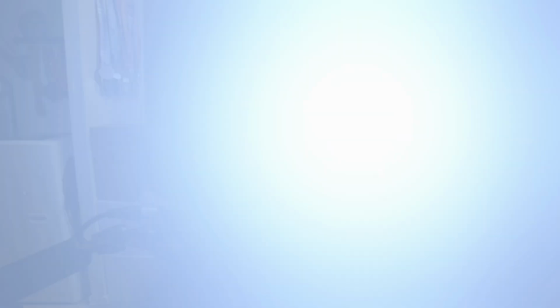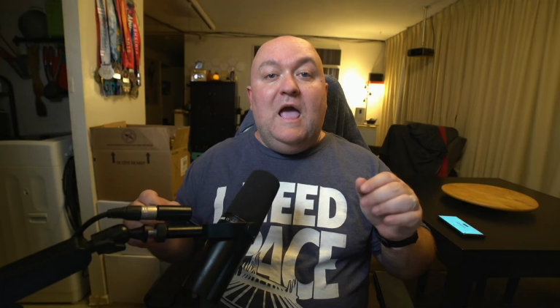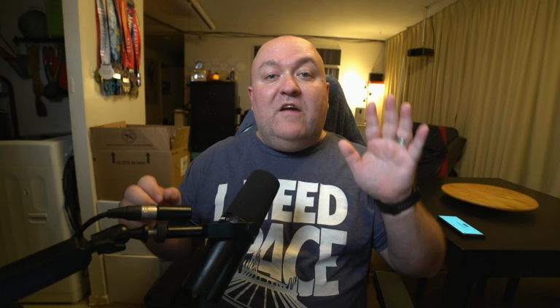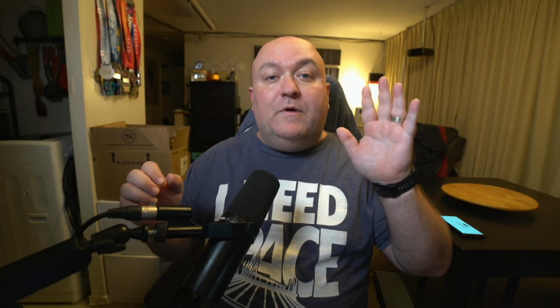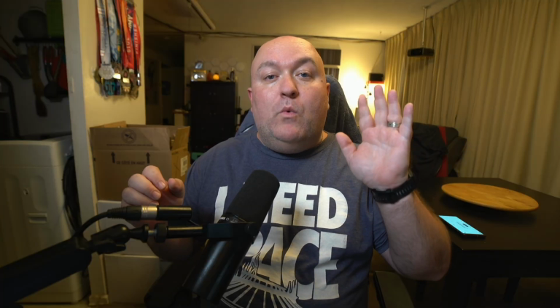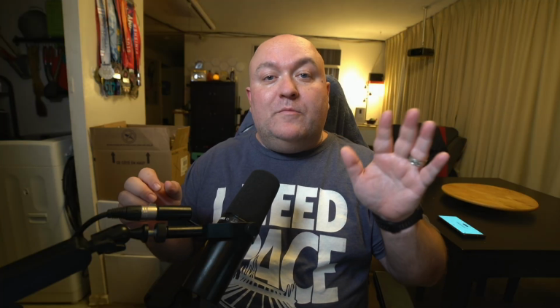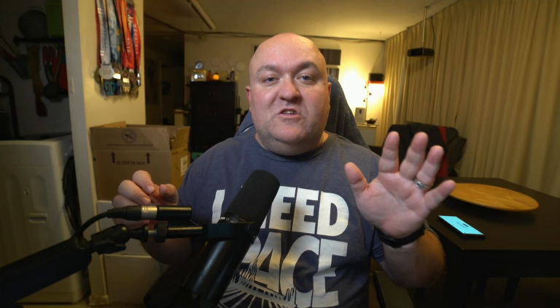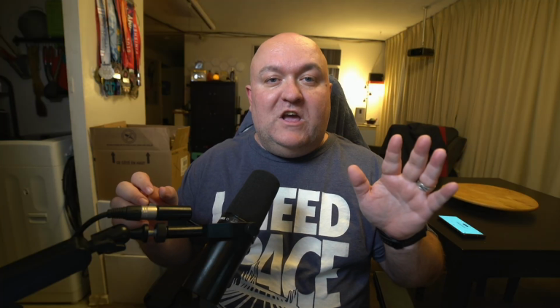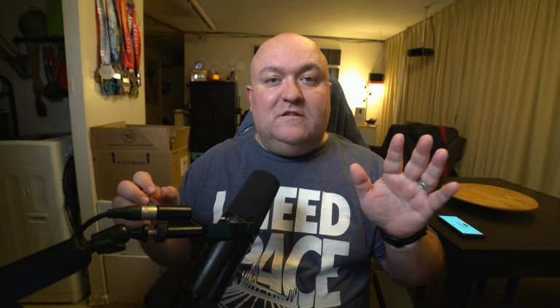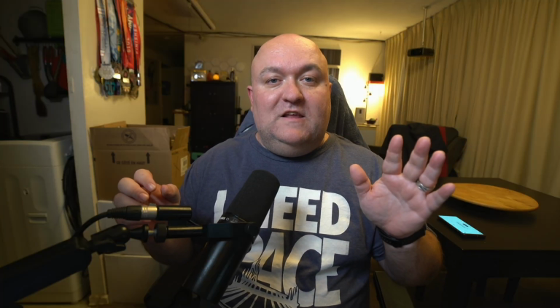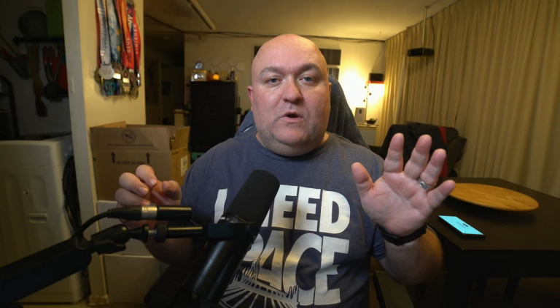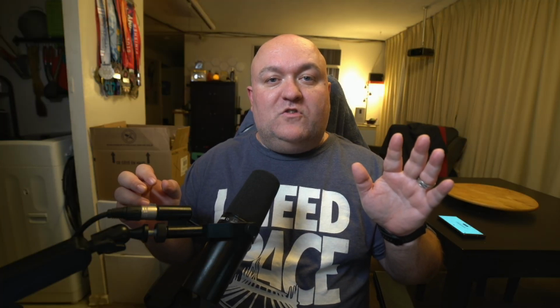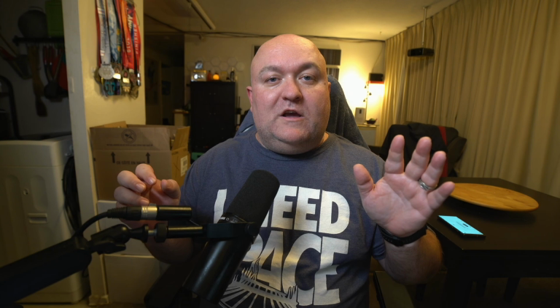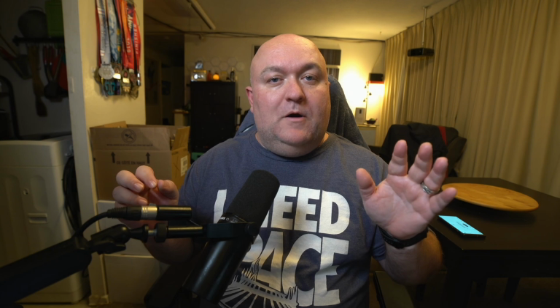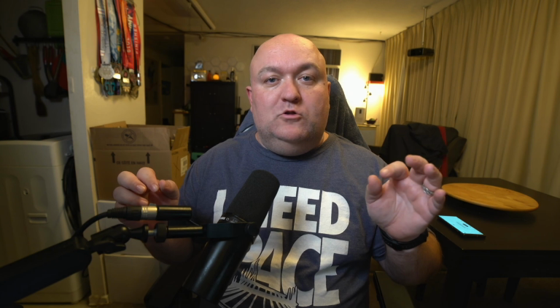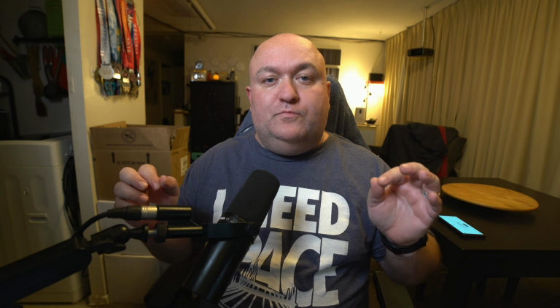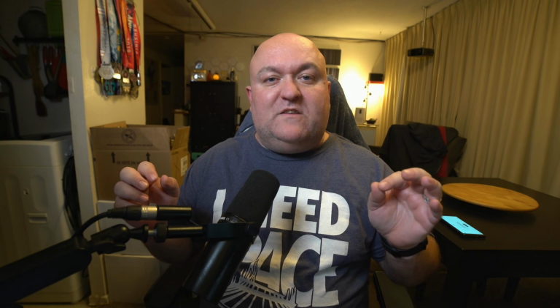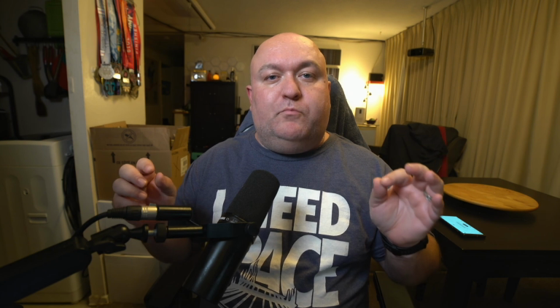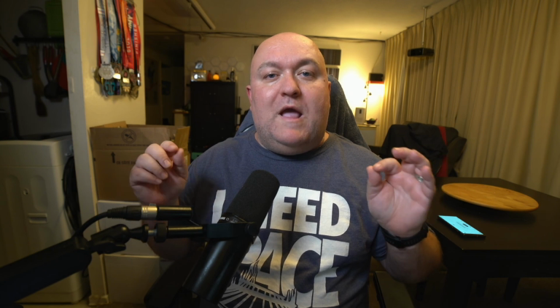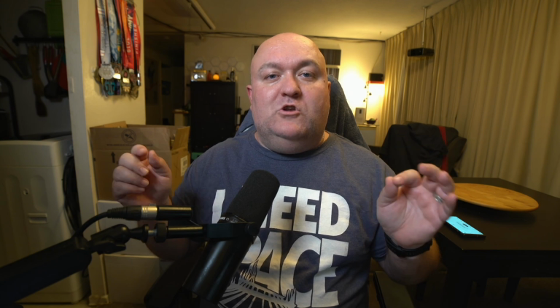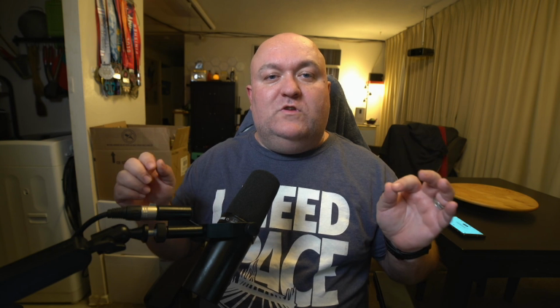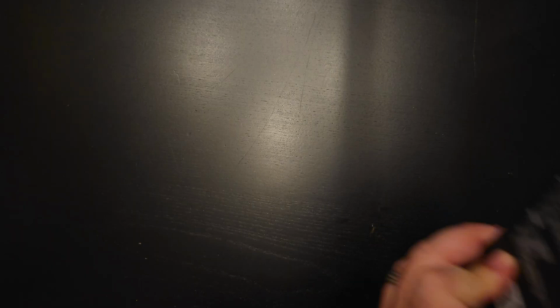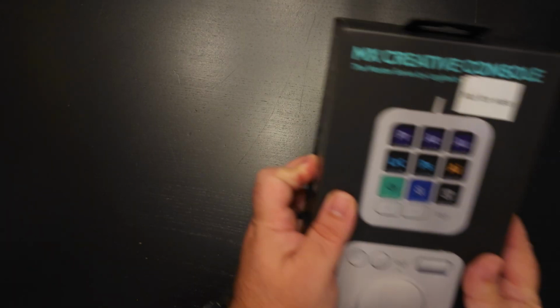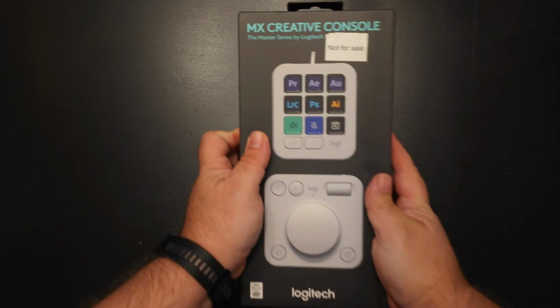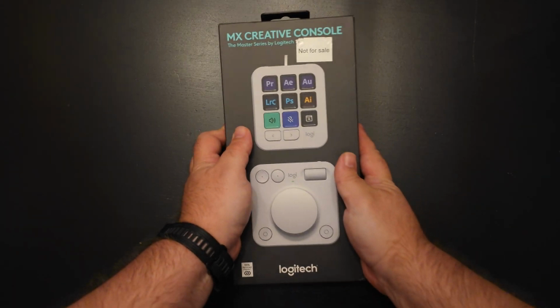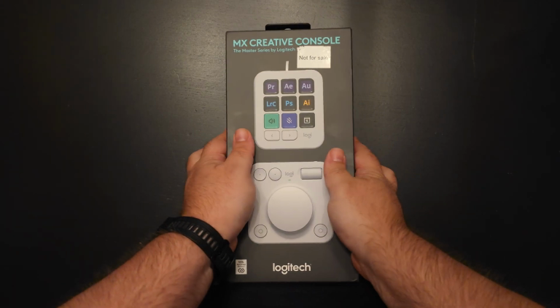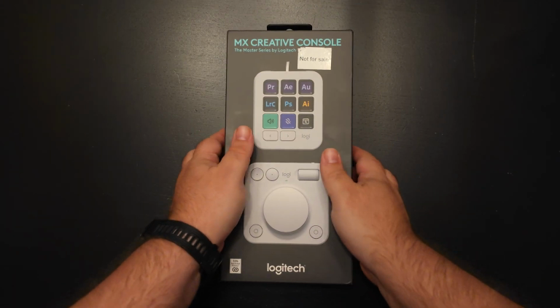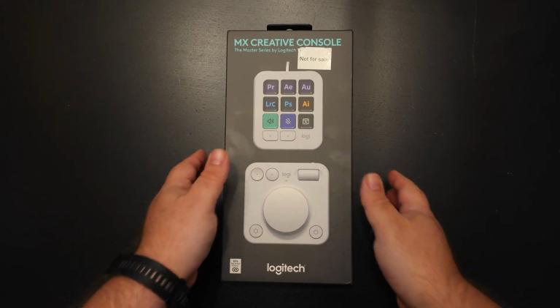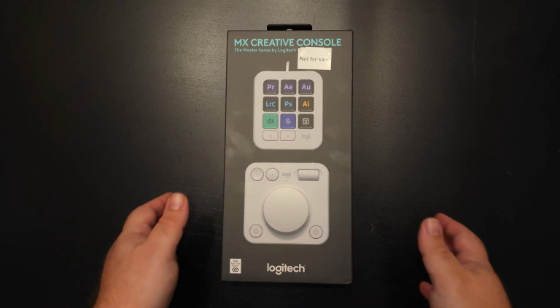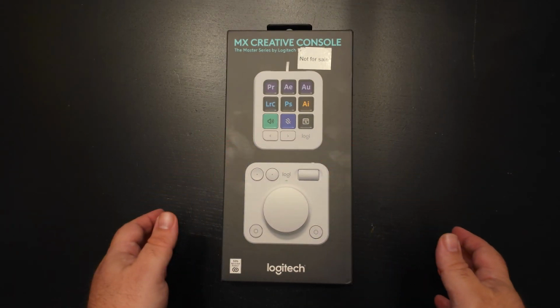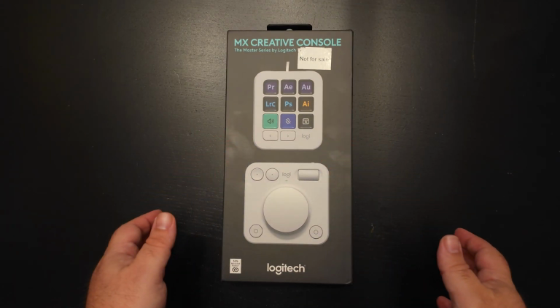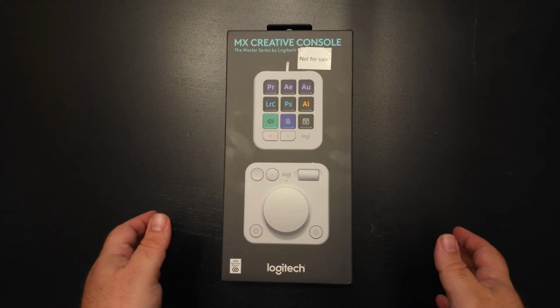Hey everybody, welcome to the channel. Today we are talking about Loup Deck's brand new device, the MX Creative Console.